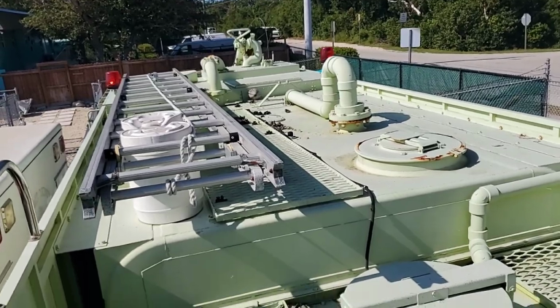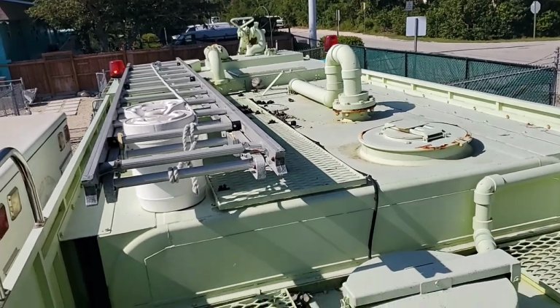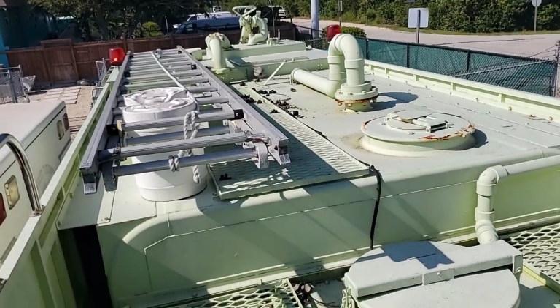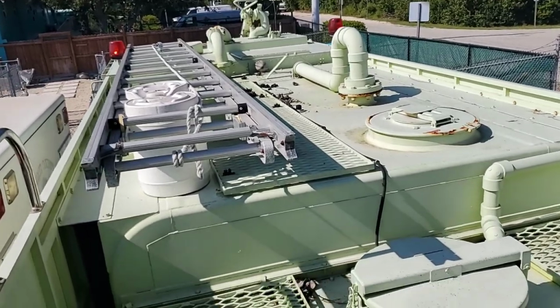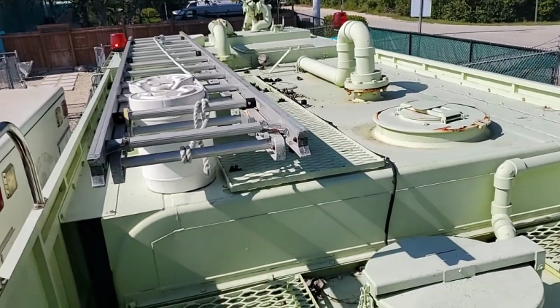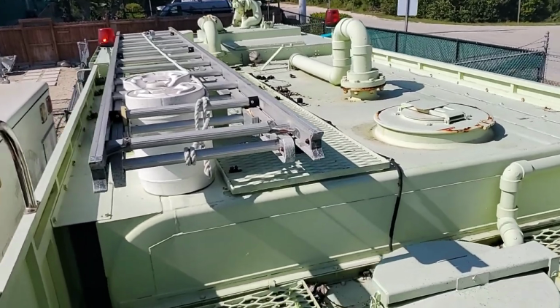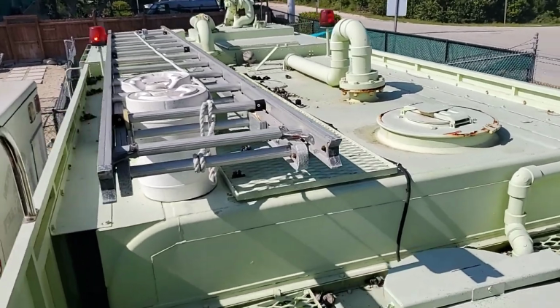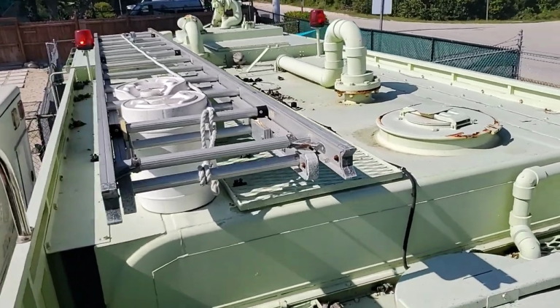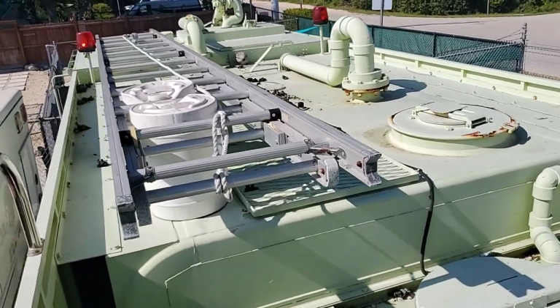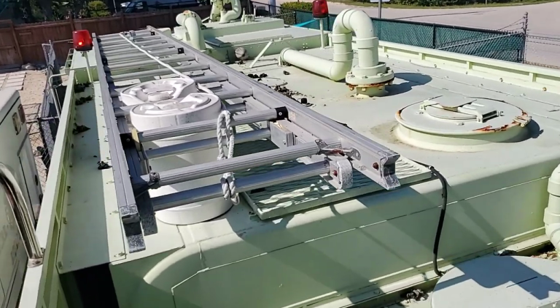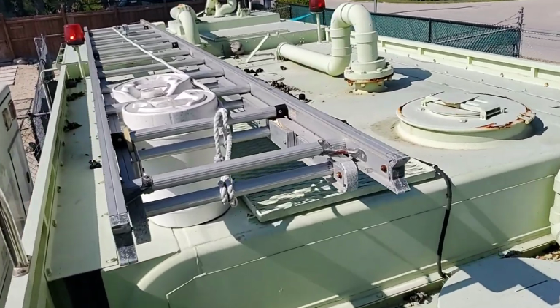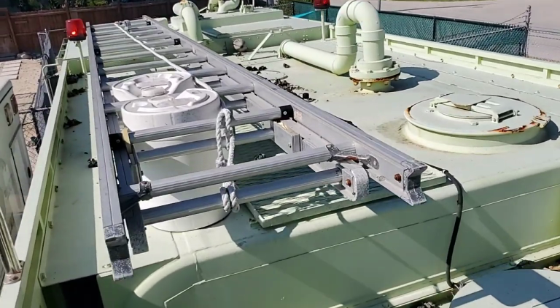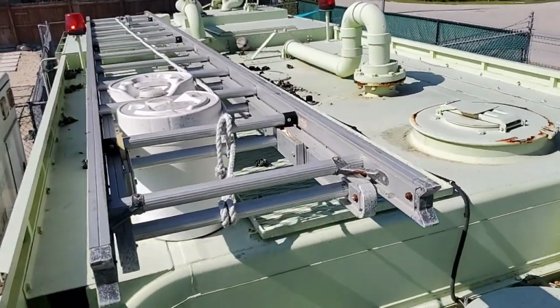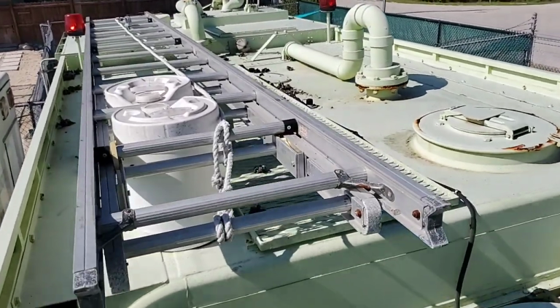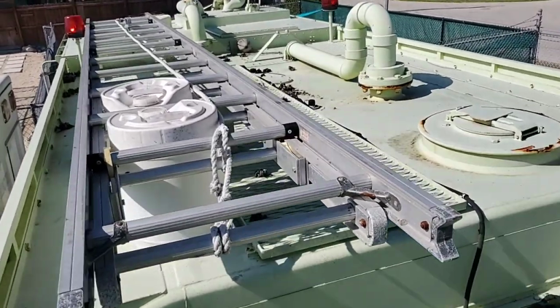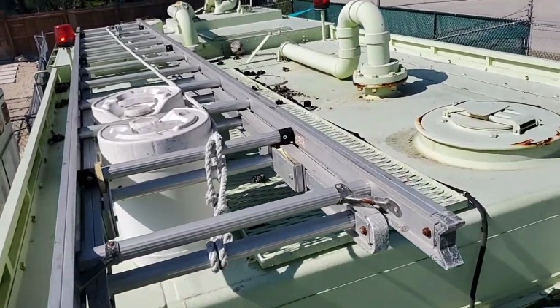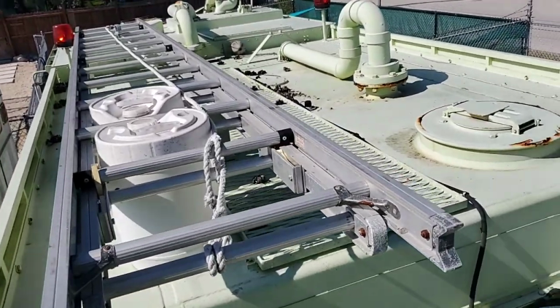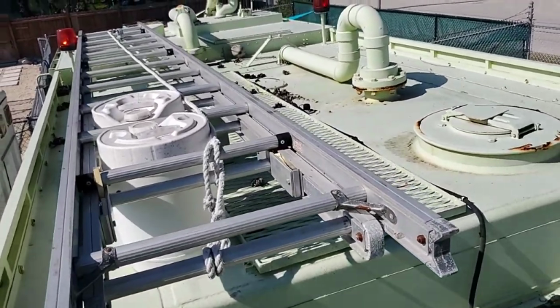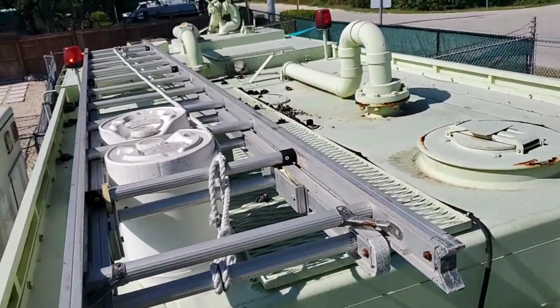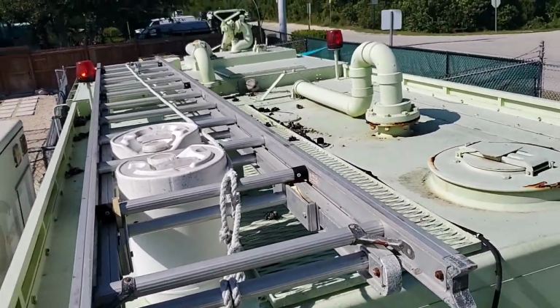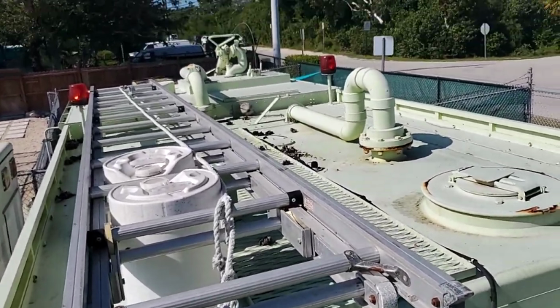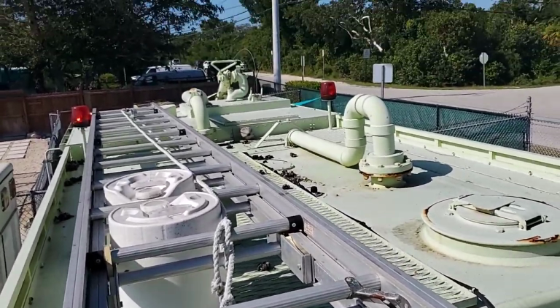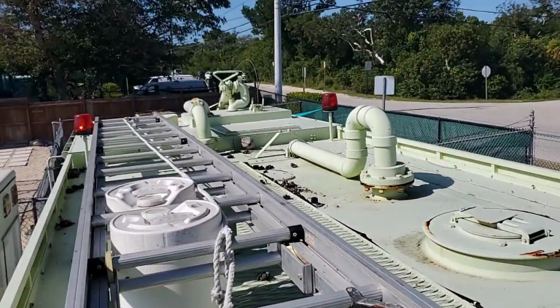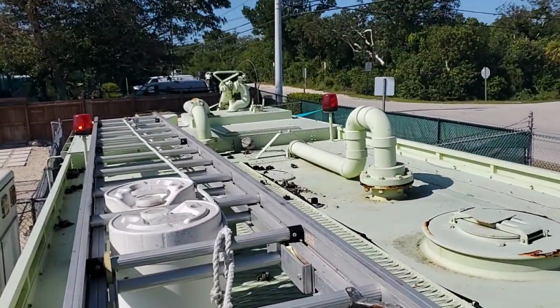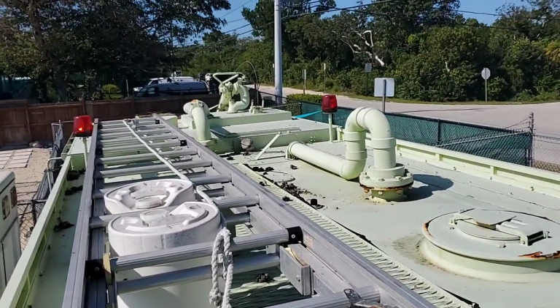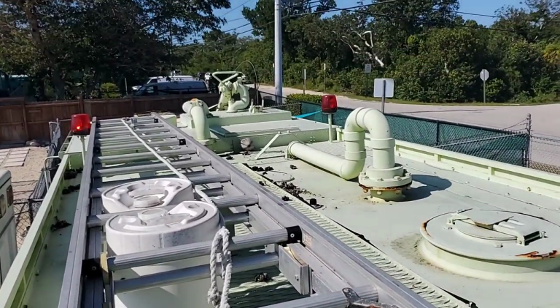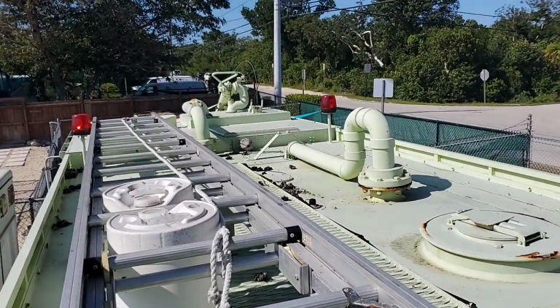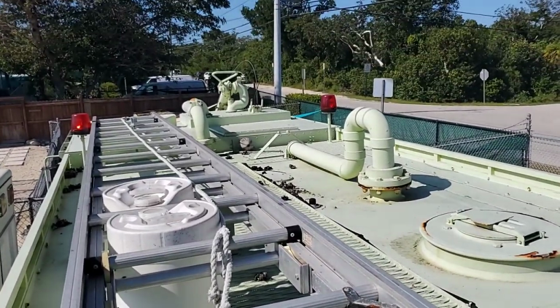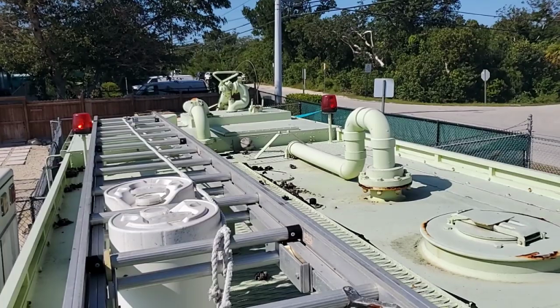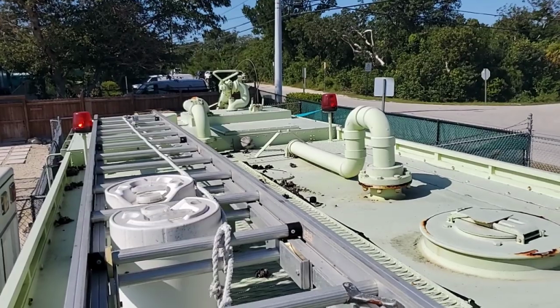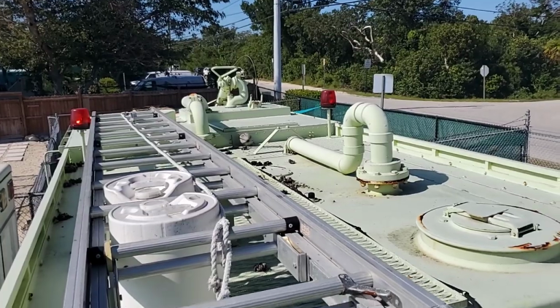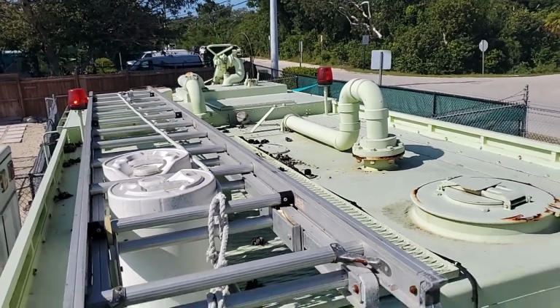It's got two red lights on top and a gun in the front — a sprayer.